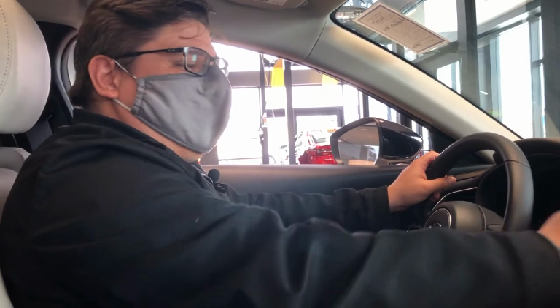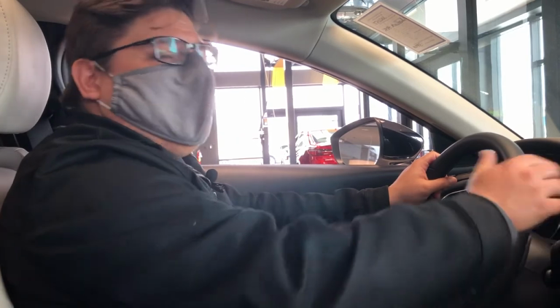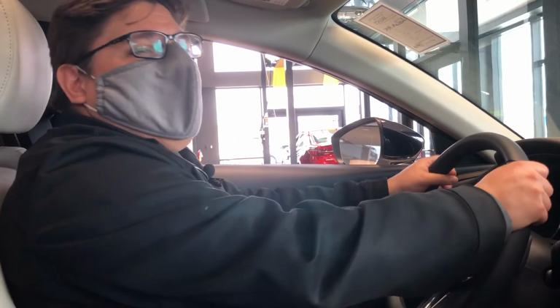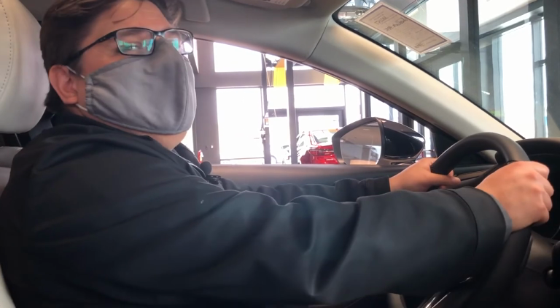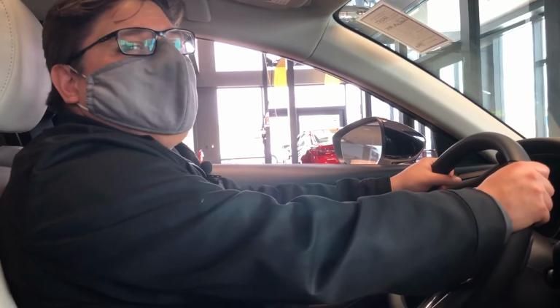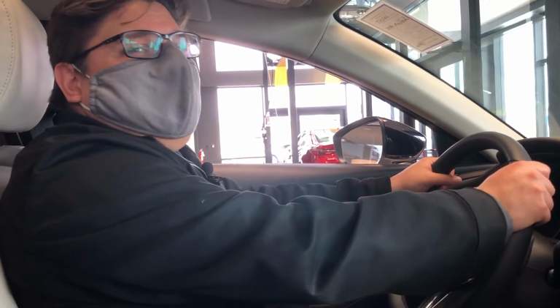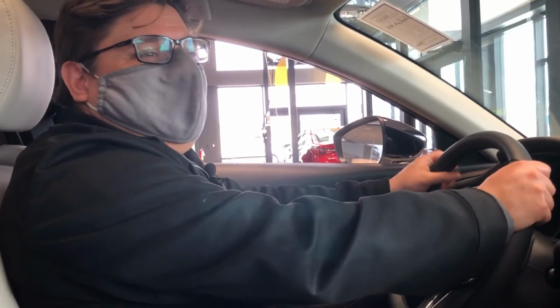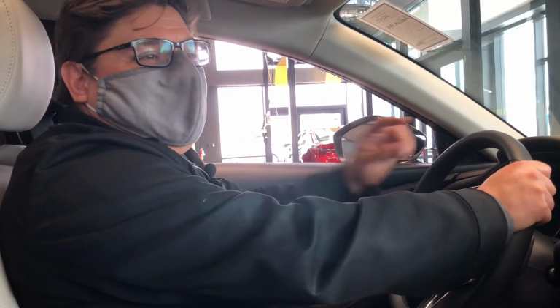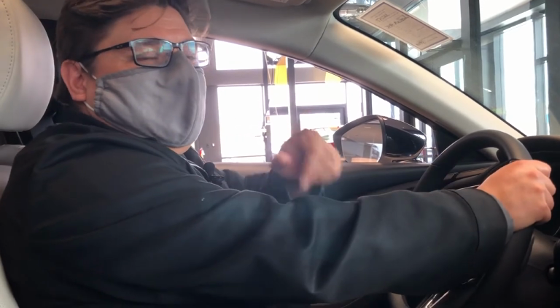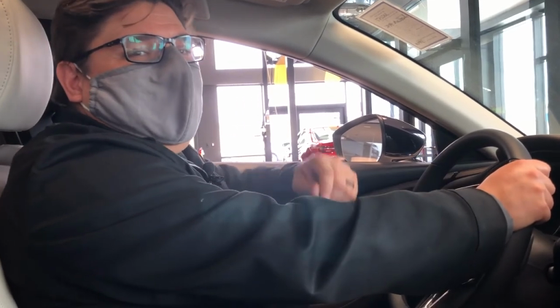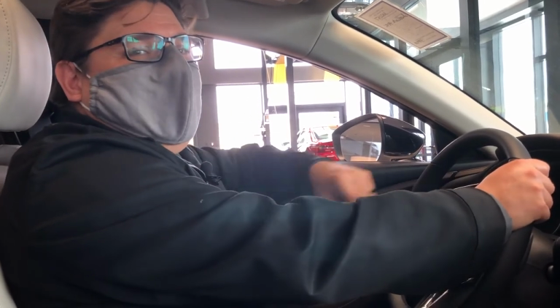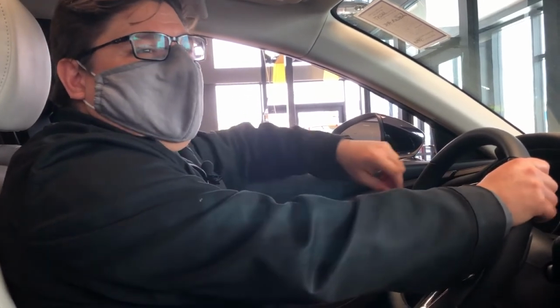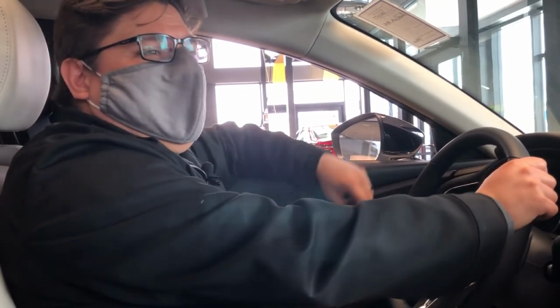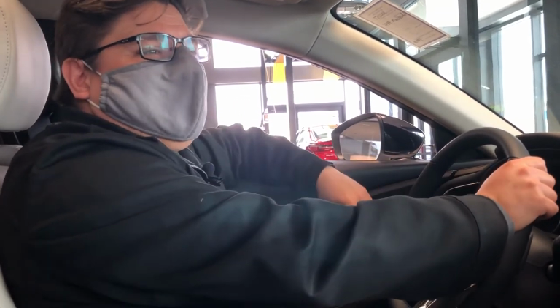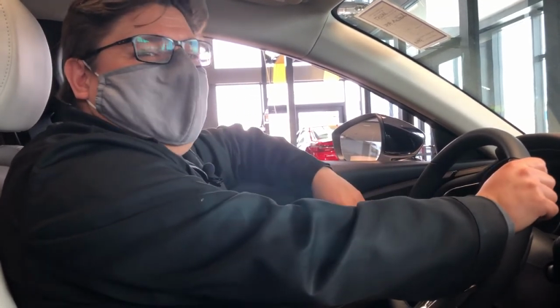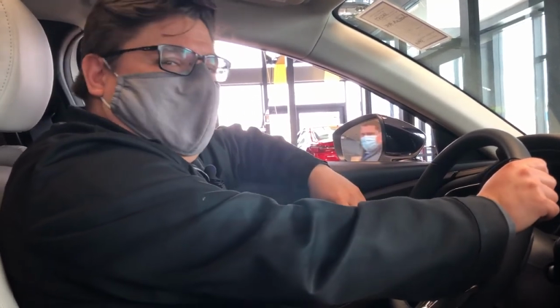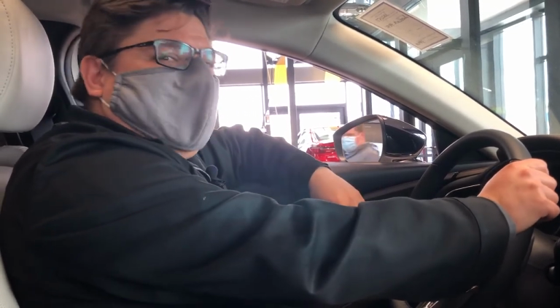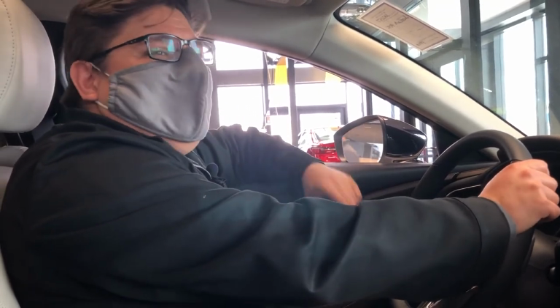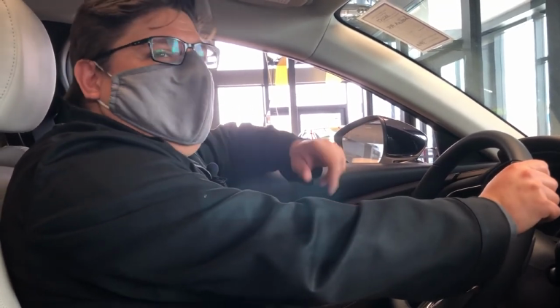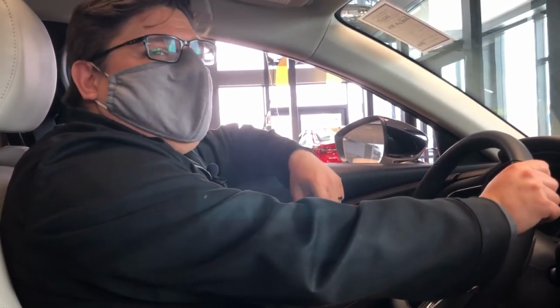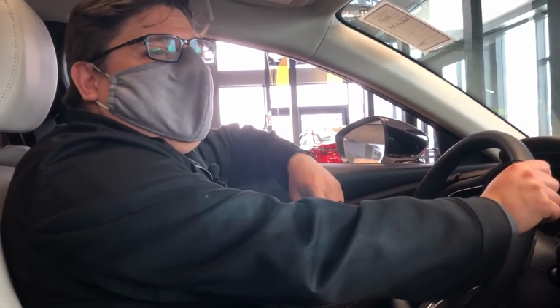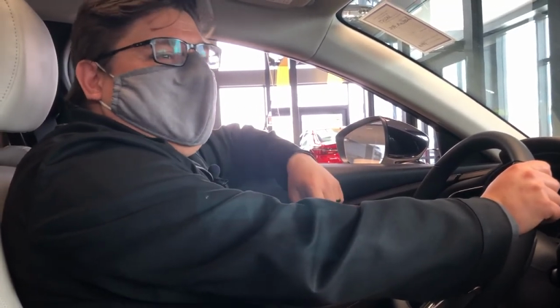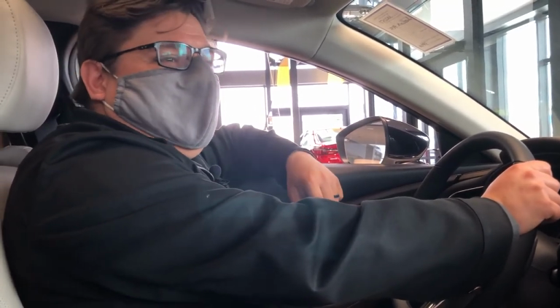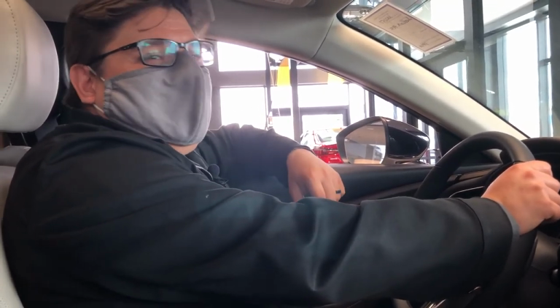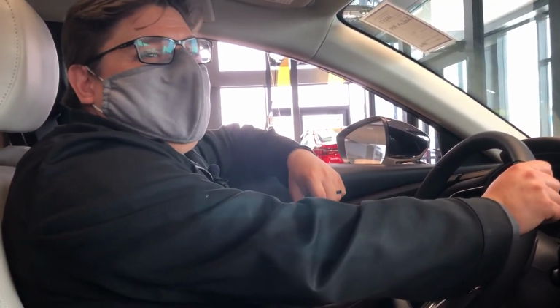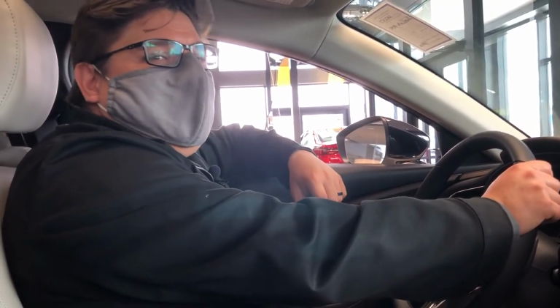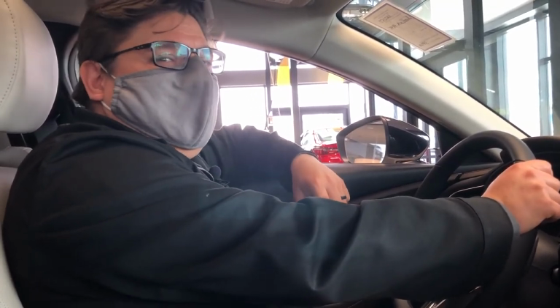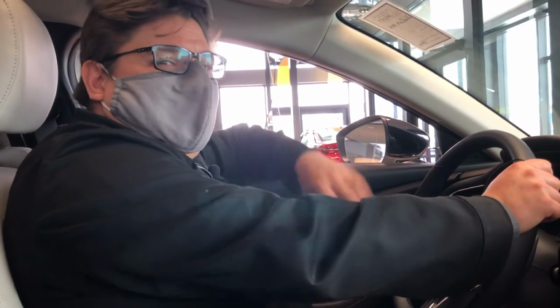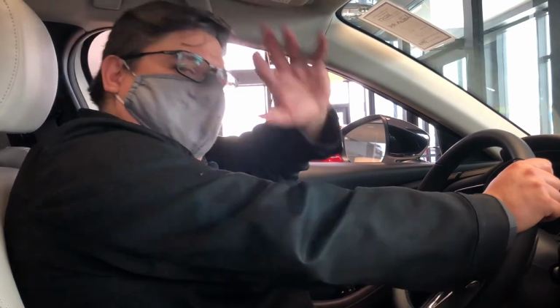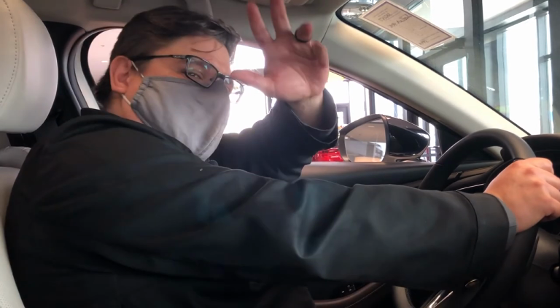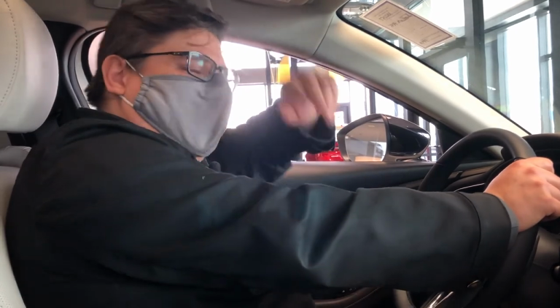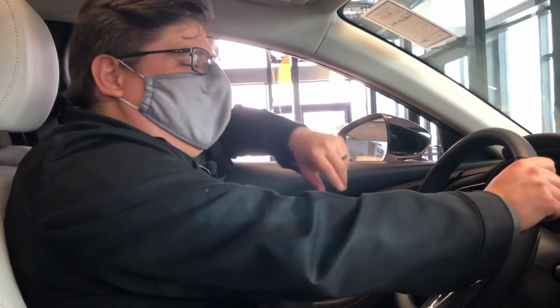So remember all of your safety features when you're driving your Mazda, and remember, be safe out there during road trip season. Thank you guys.